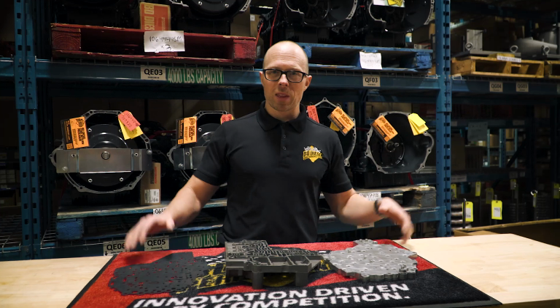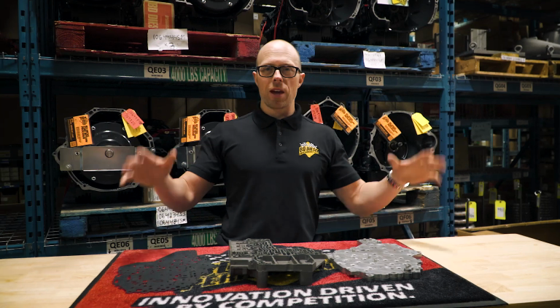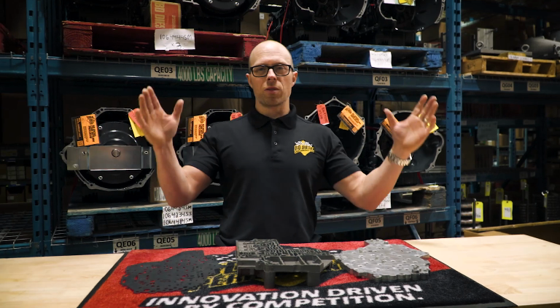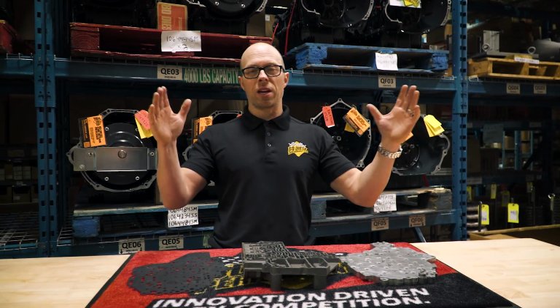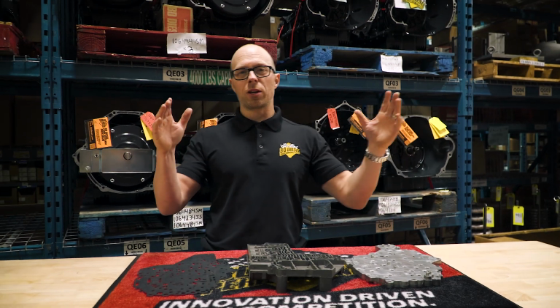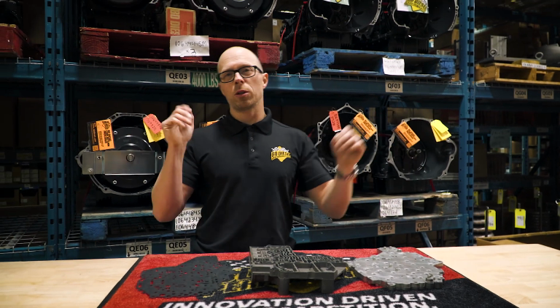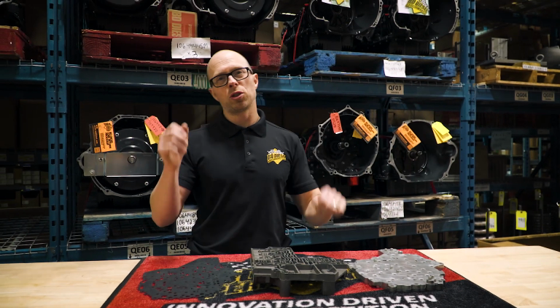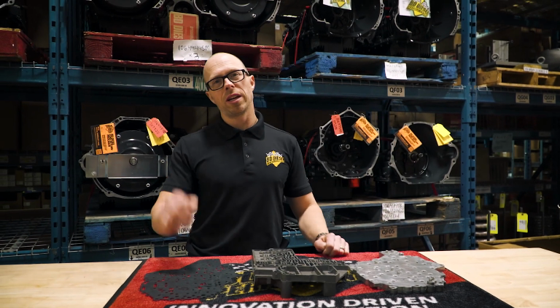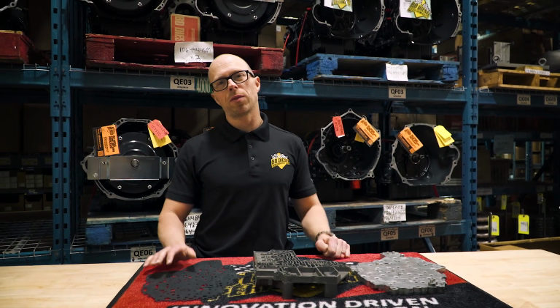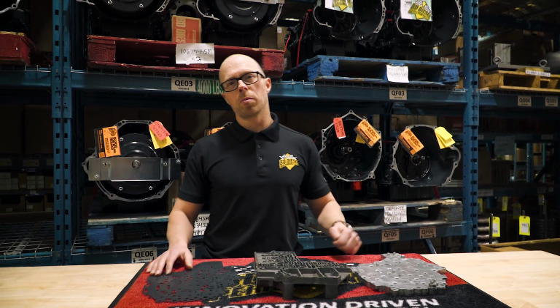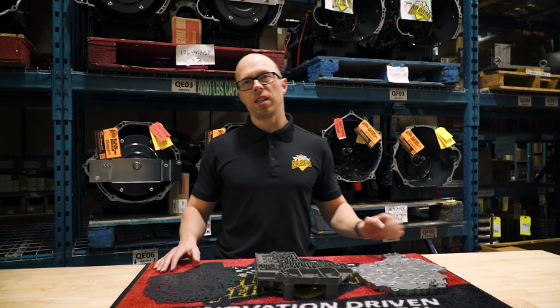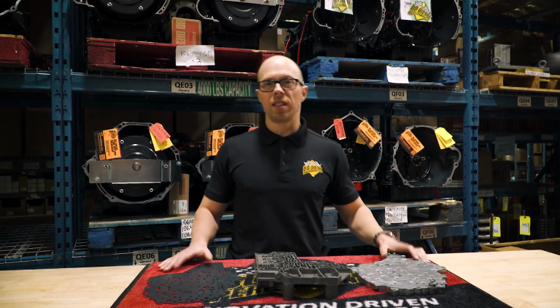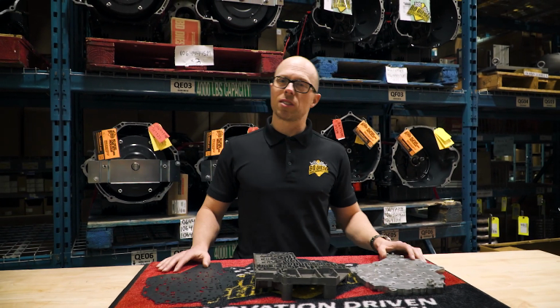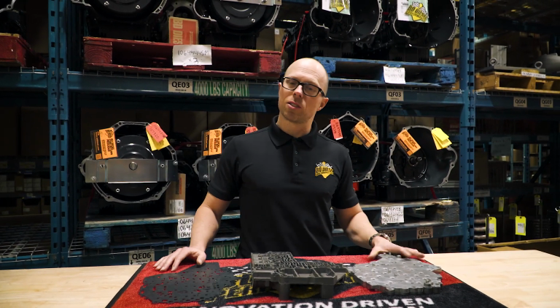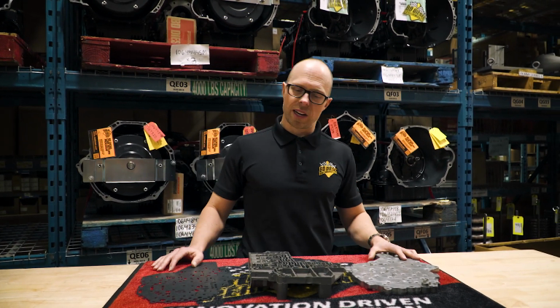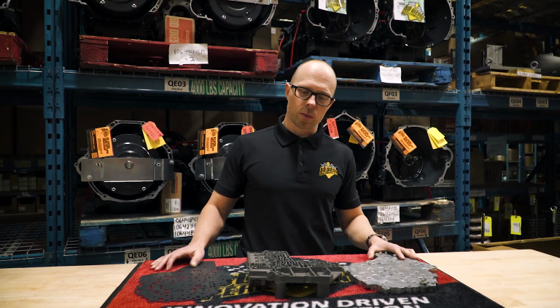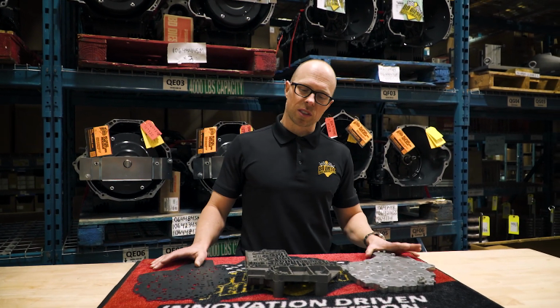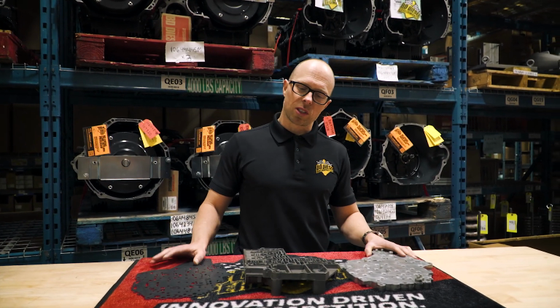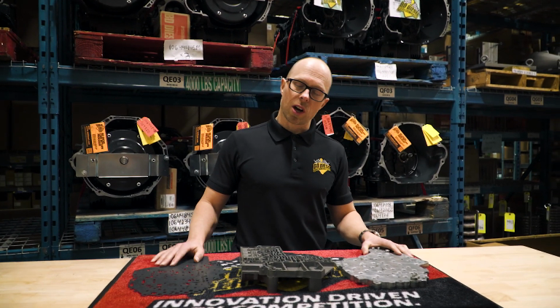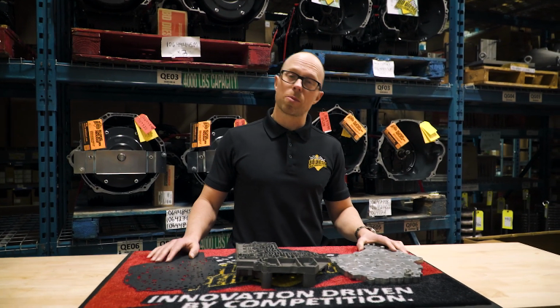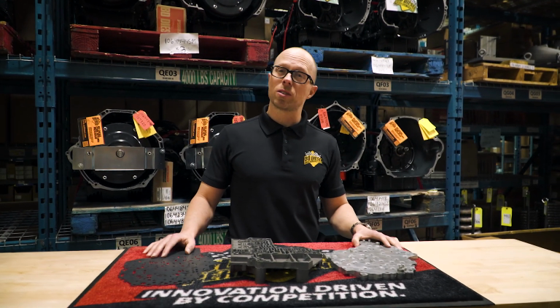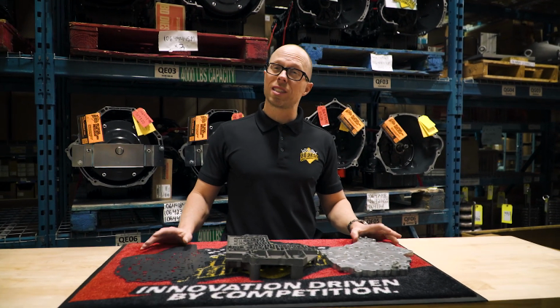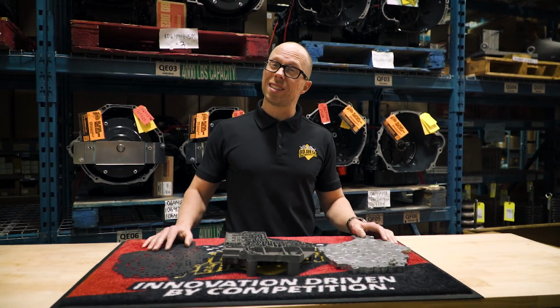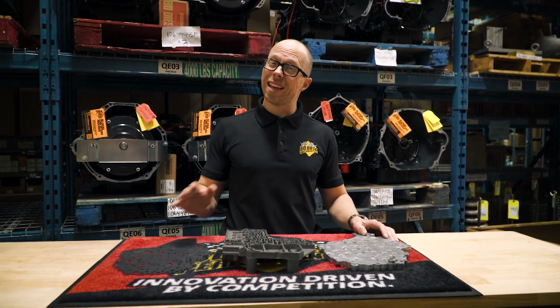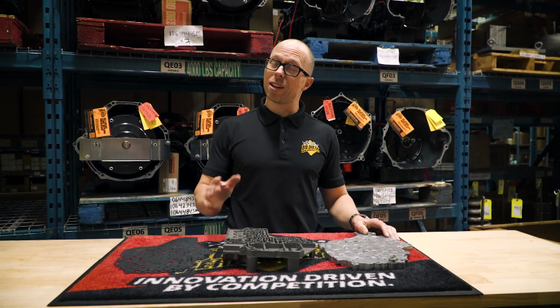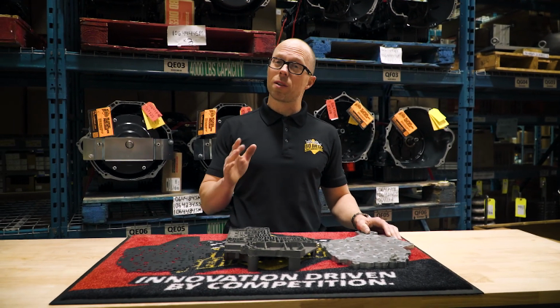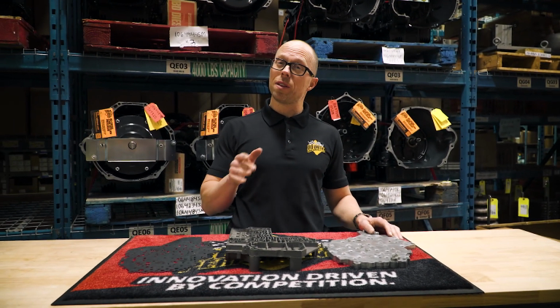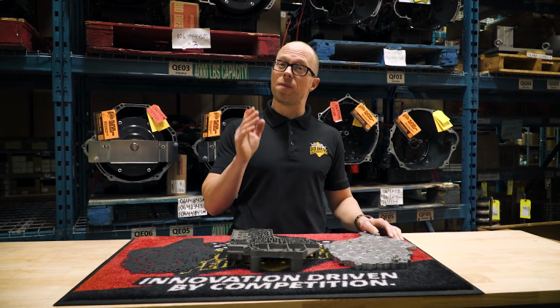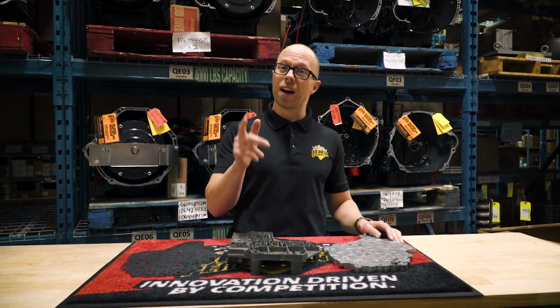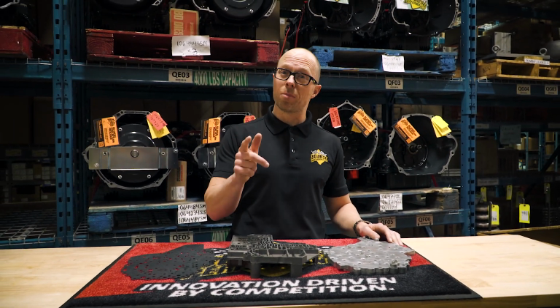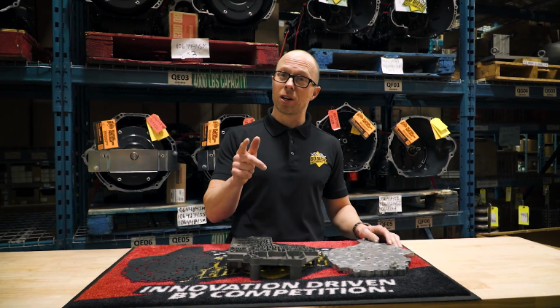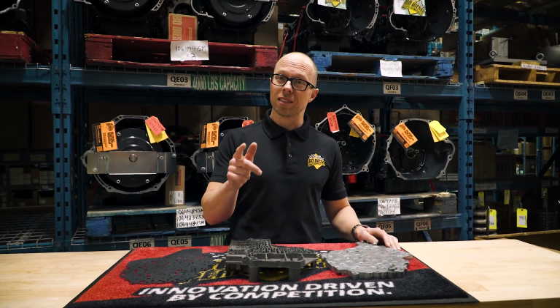Hey everybody, Christian here from BDDiesel. Today we're going to talk about 68 RFE valve bodies.